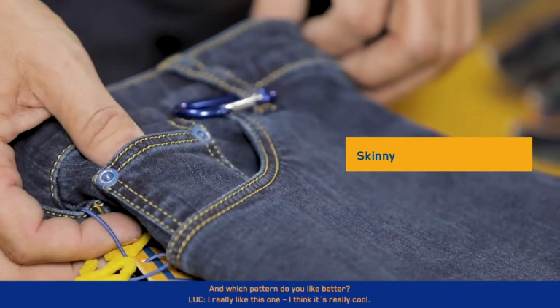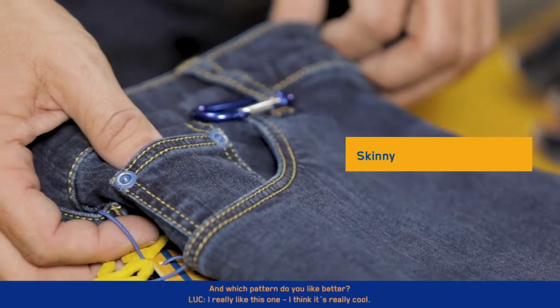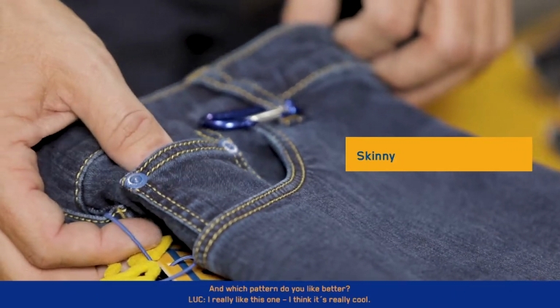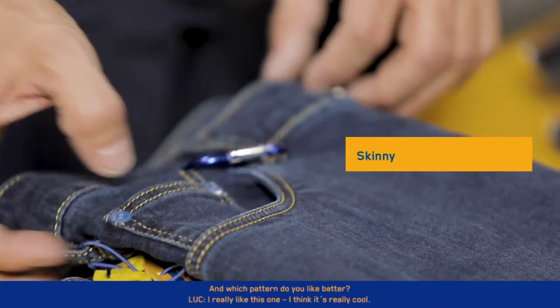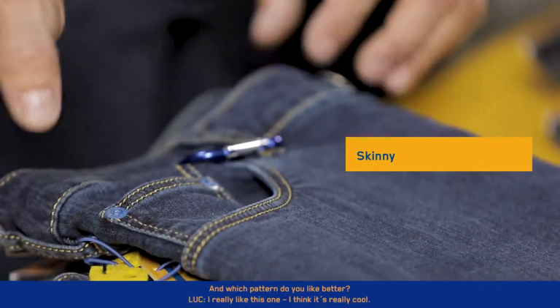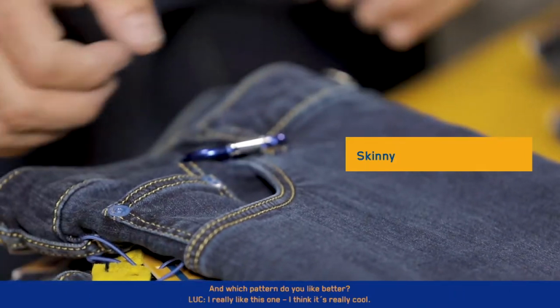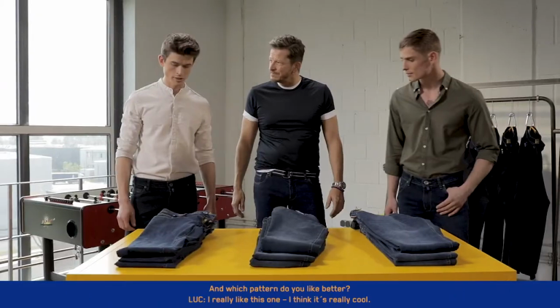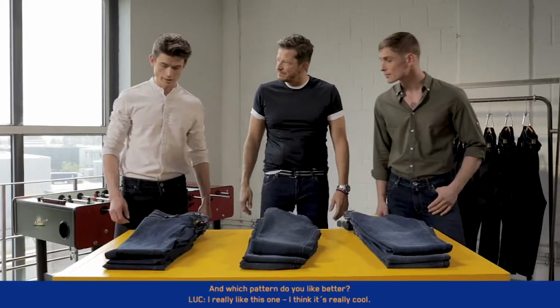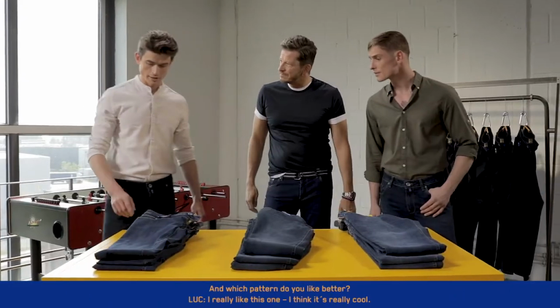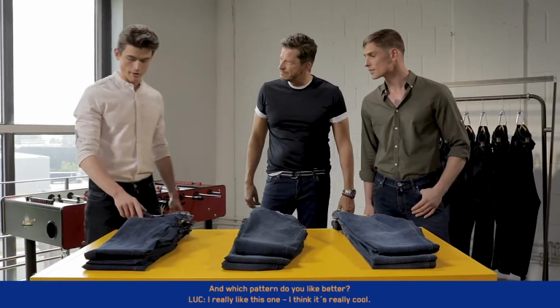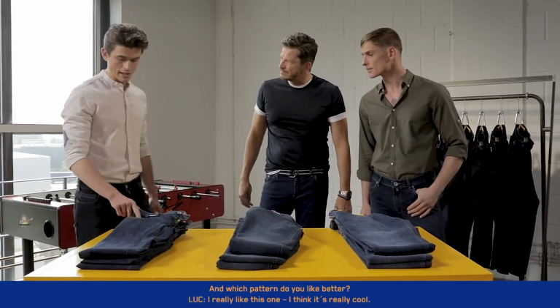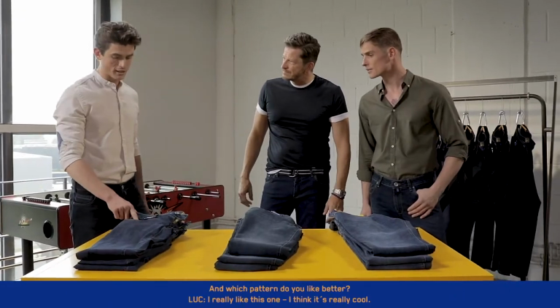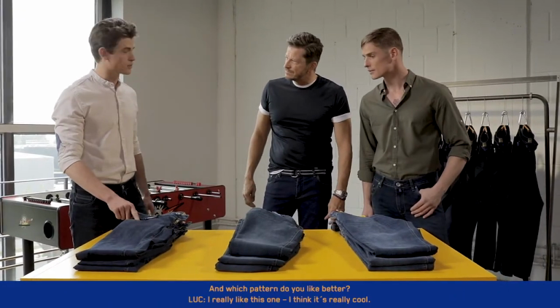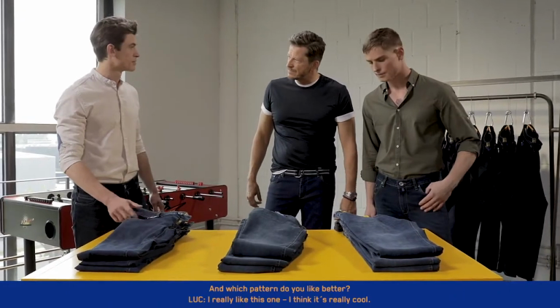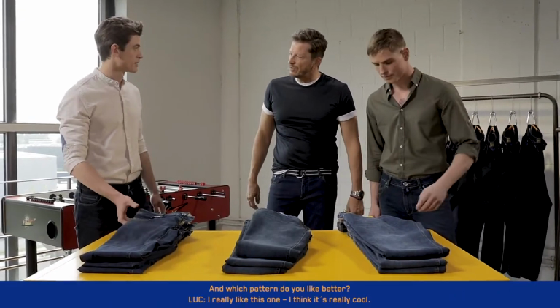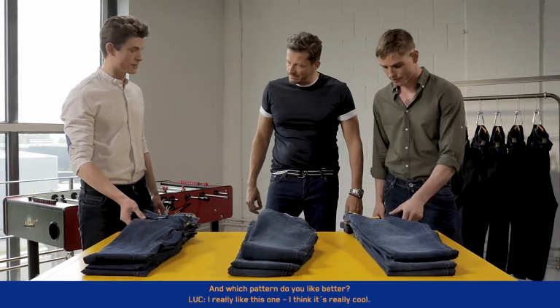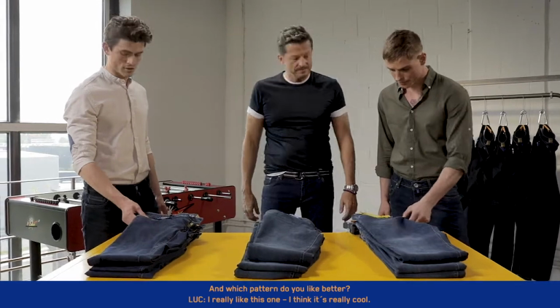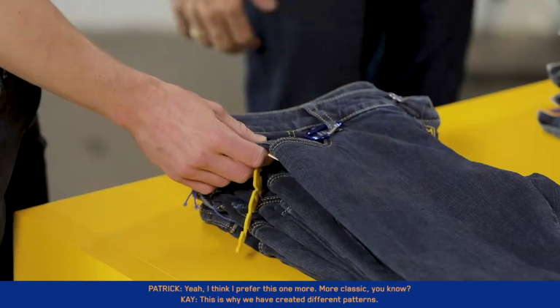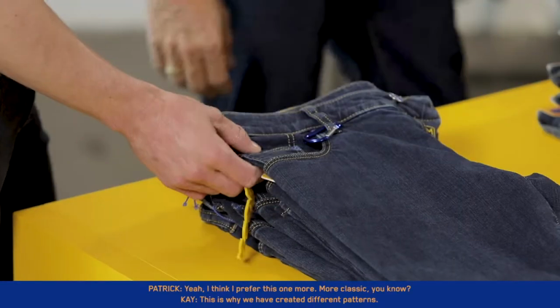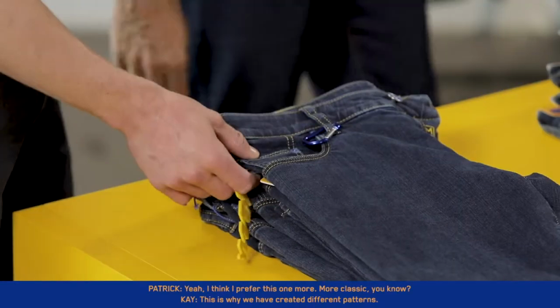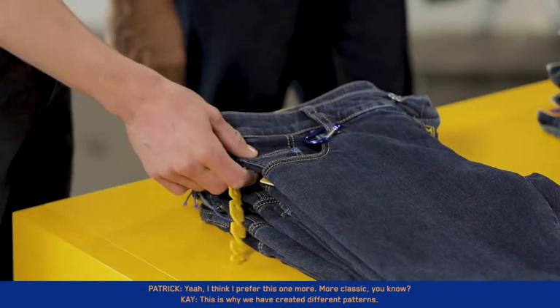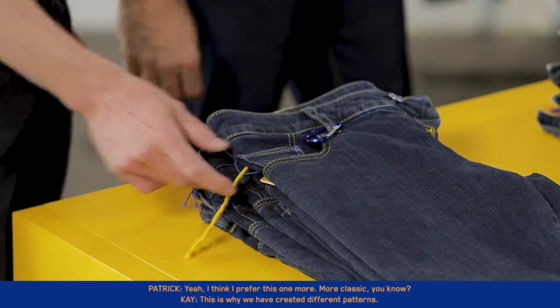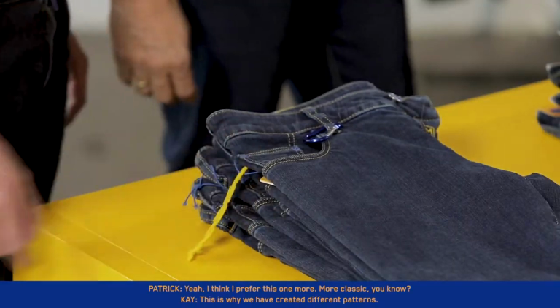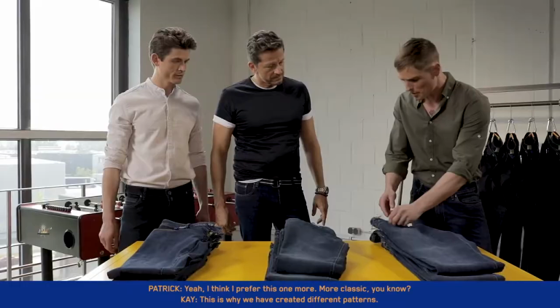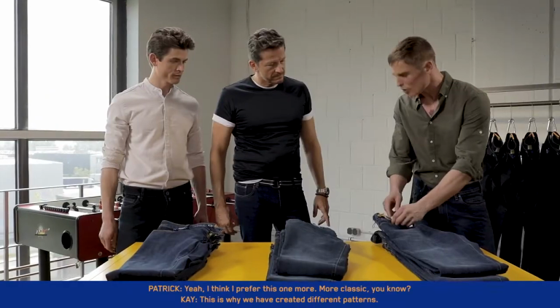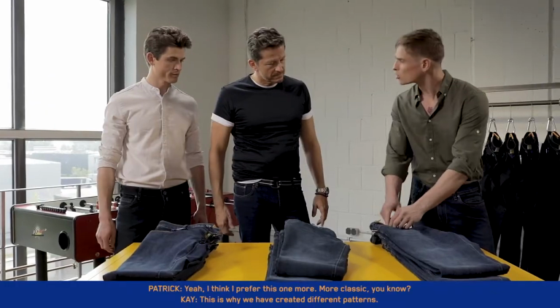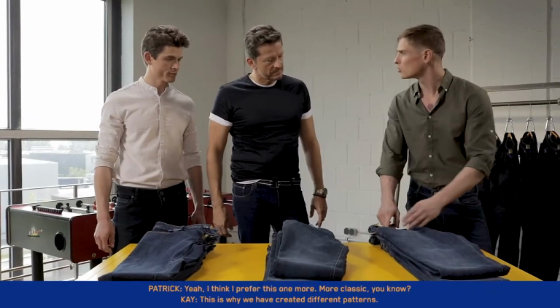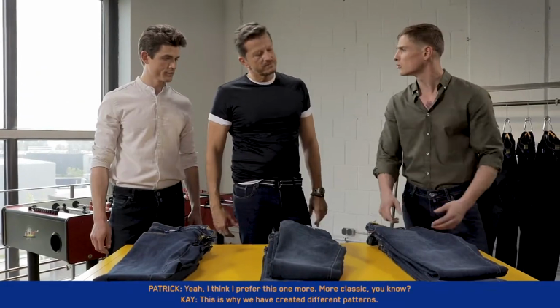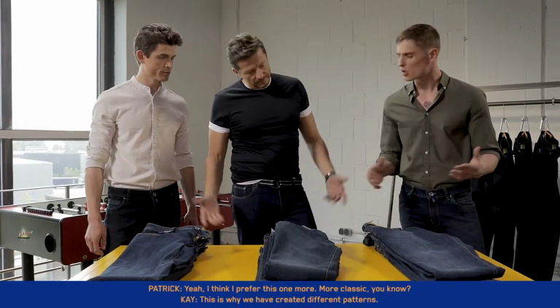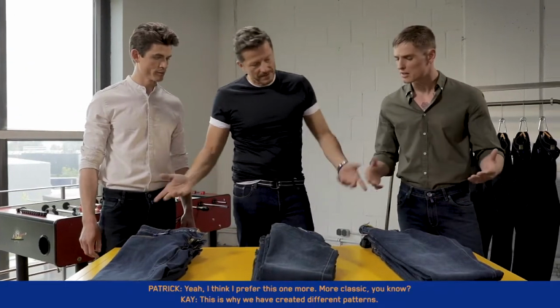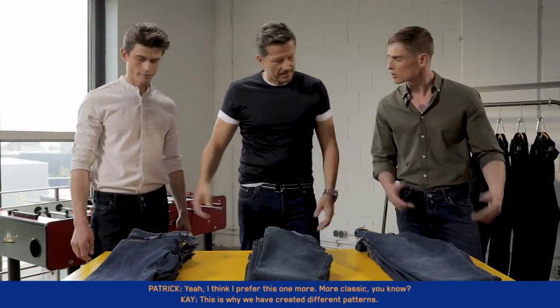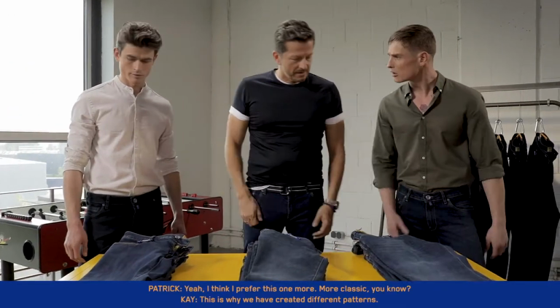And which pattern do you like better? I really like this one — I think it's really cool. Yeah, I think I prefer this one. It's more classic, you know?